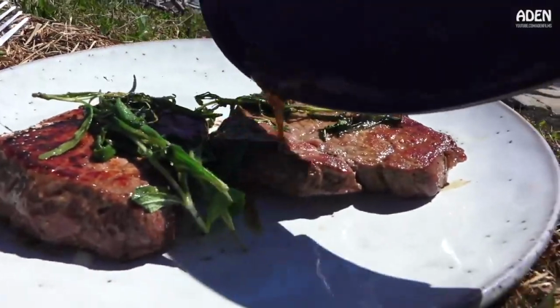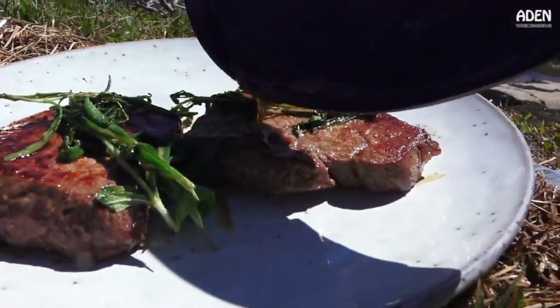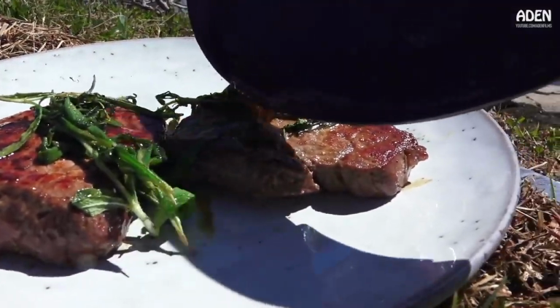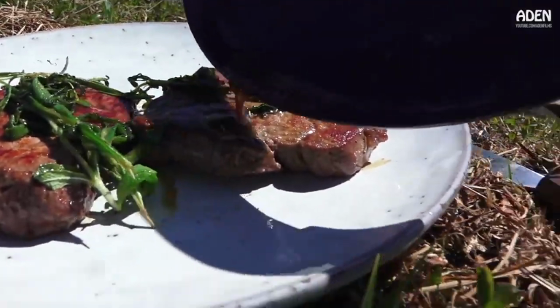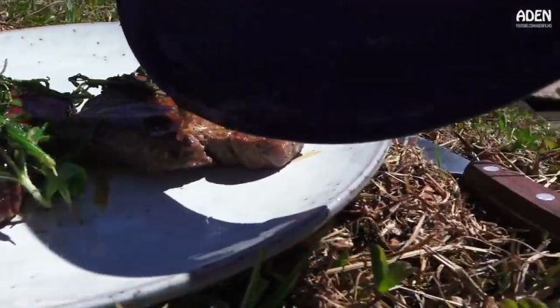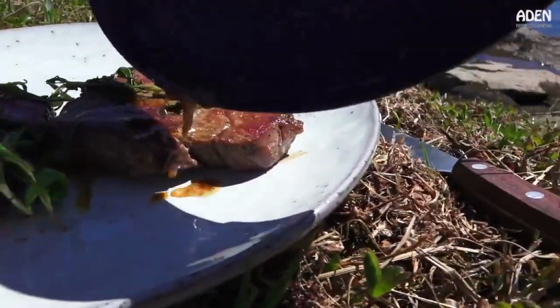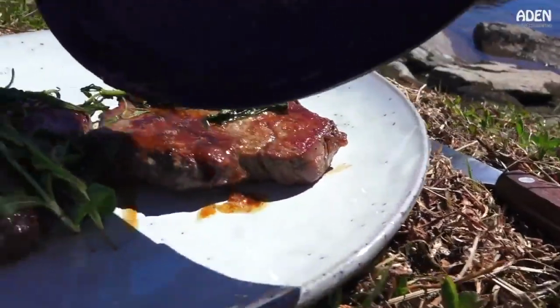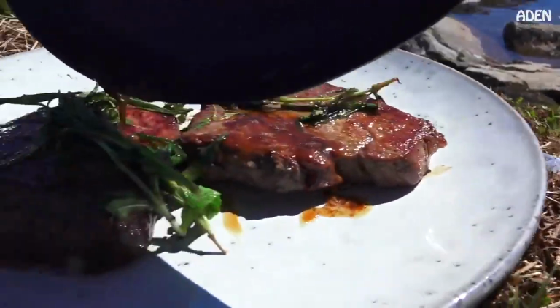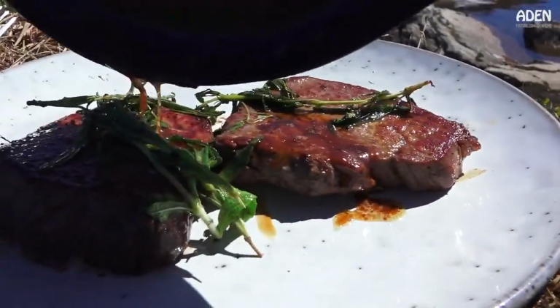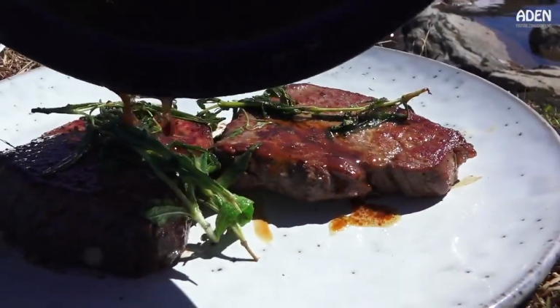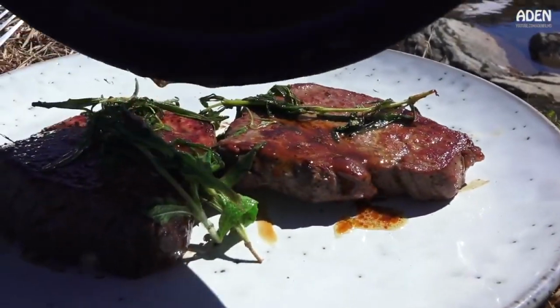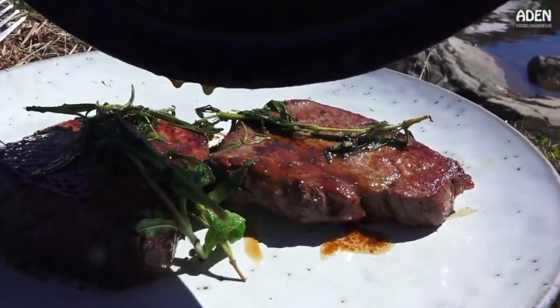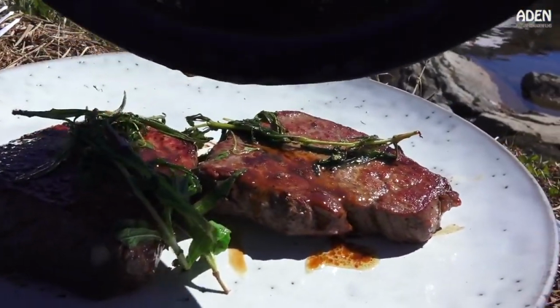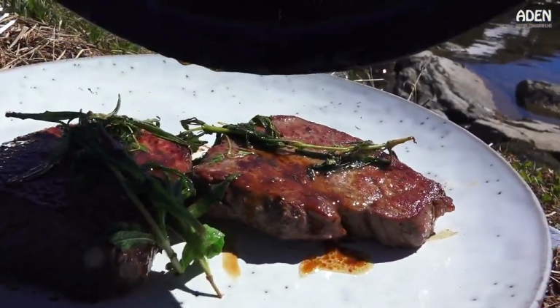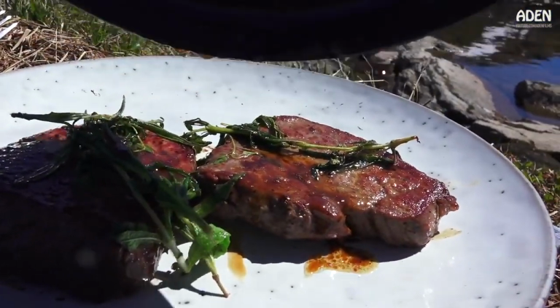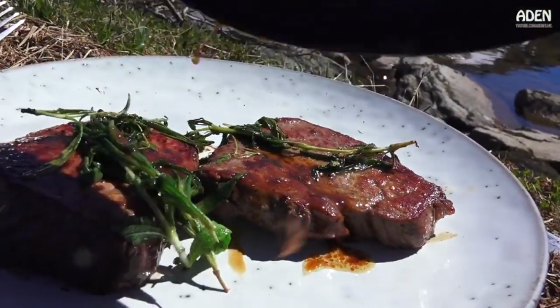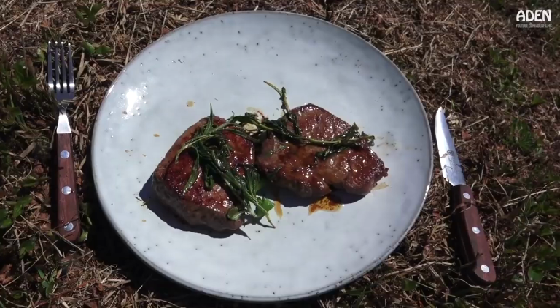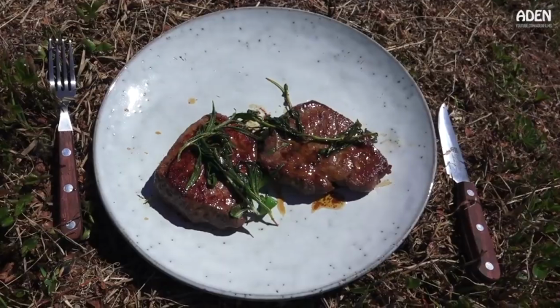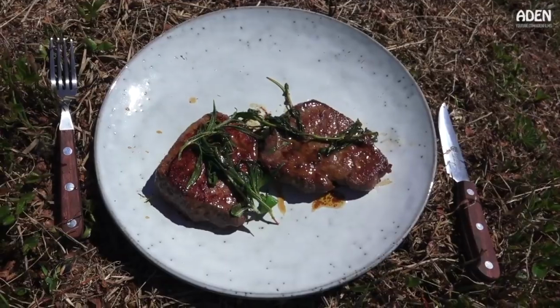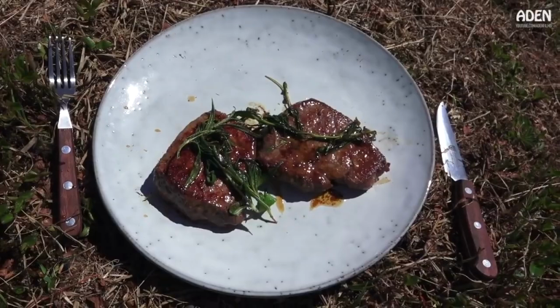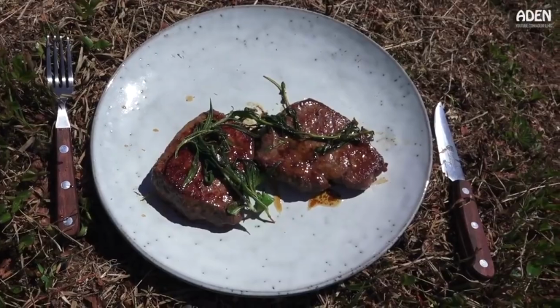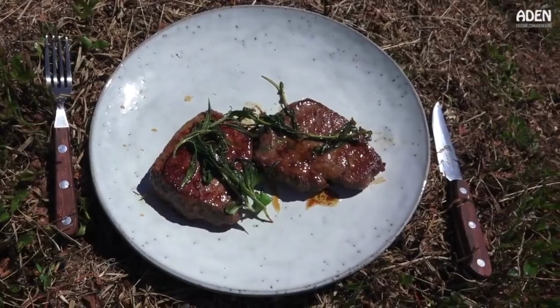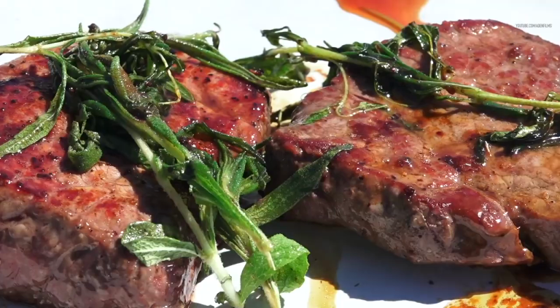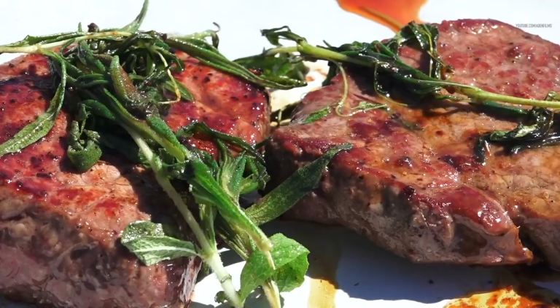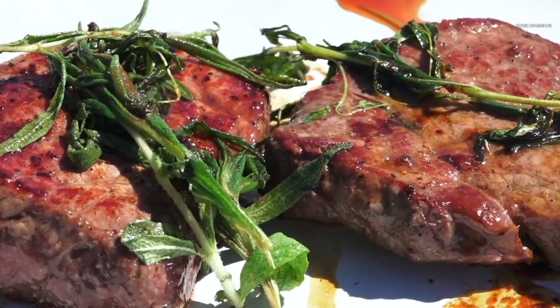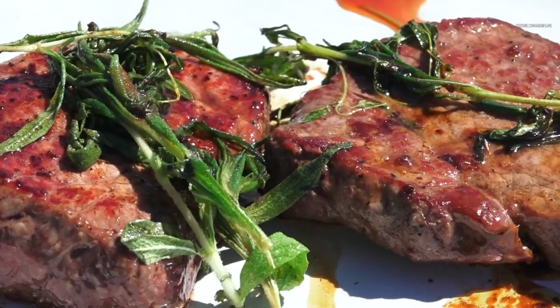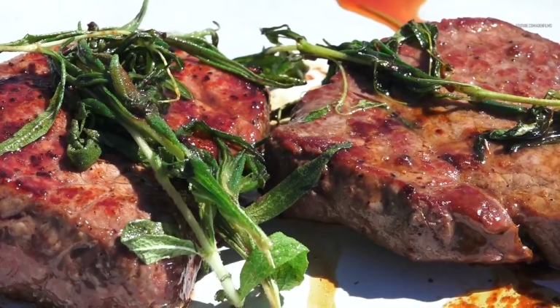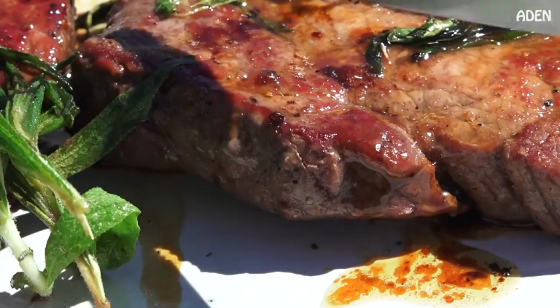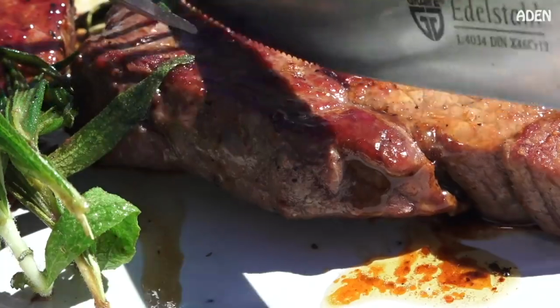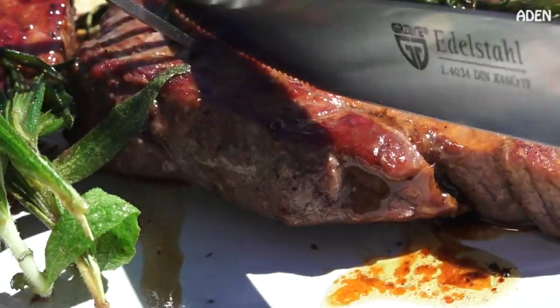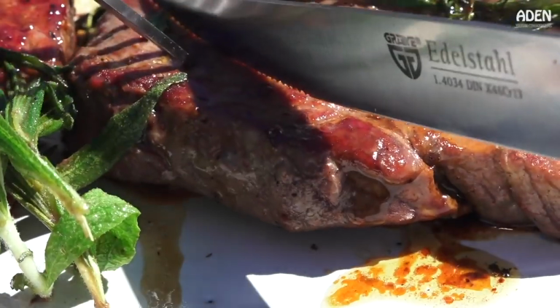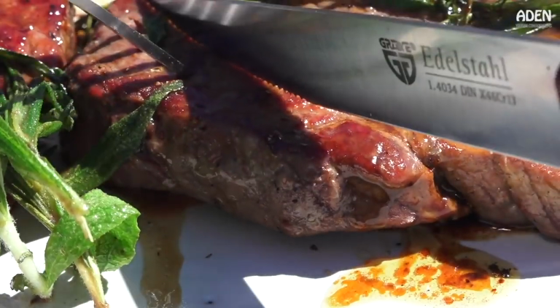I'm going to mix in a little bit hard. Okay, let's put it in the pan.